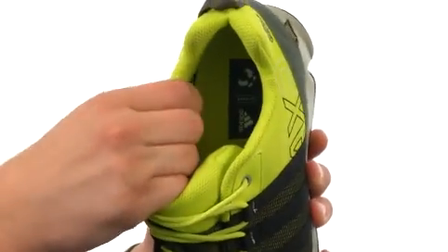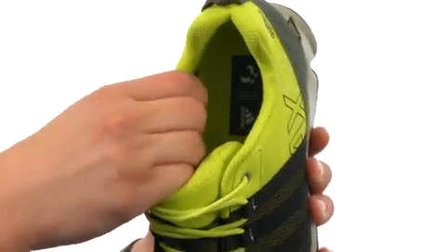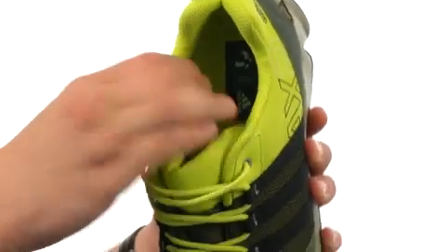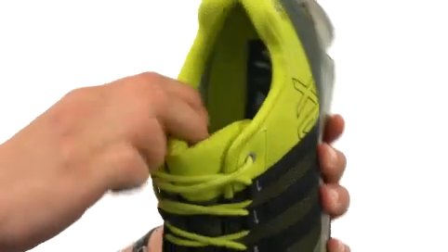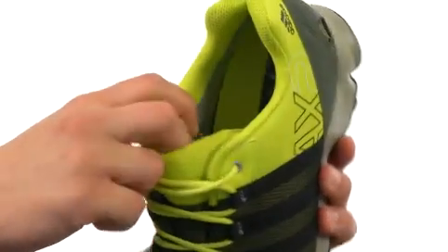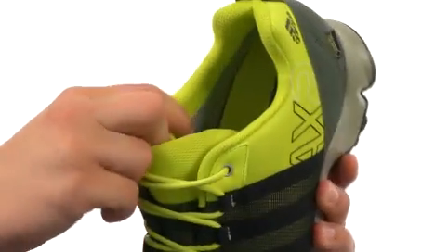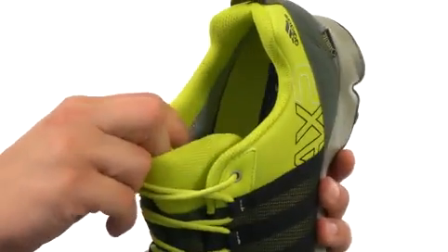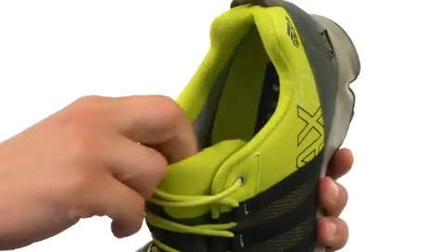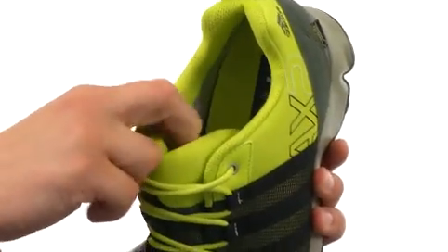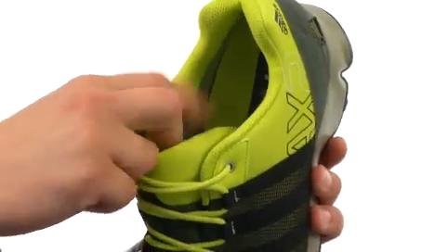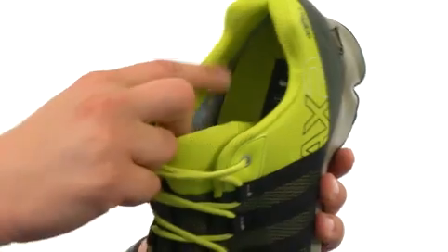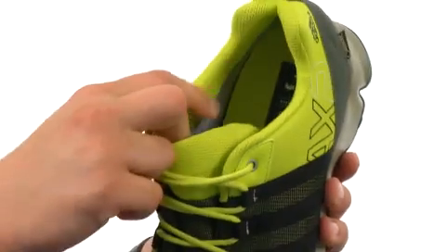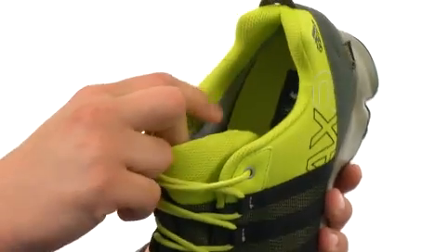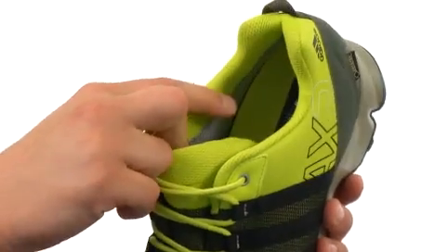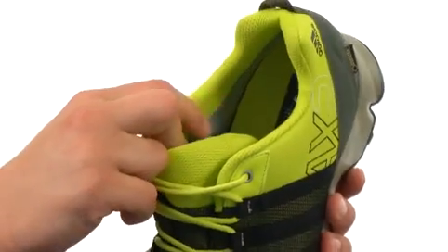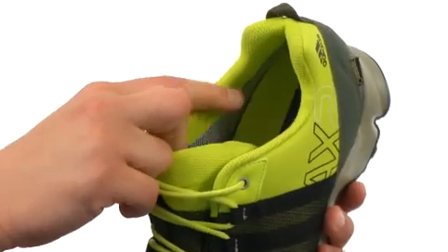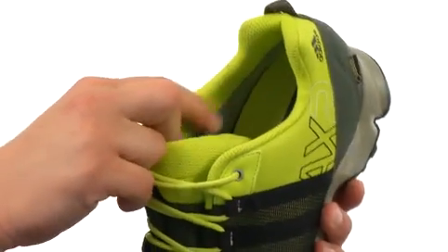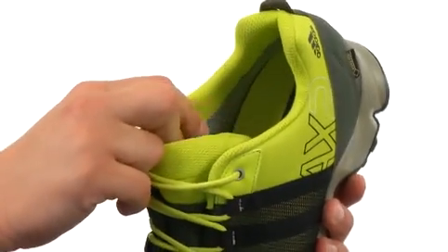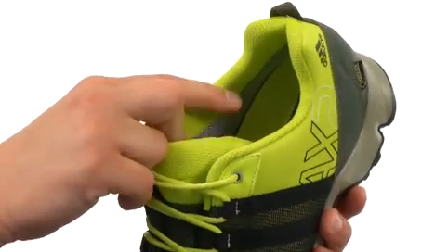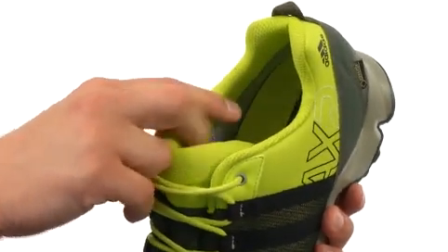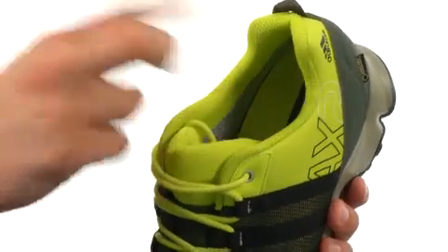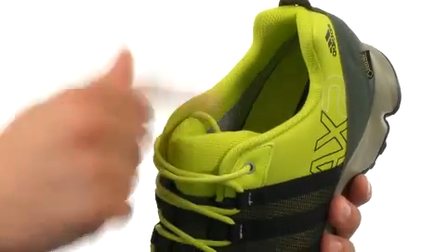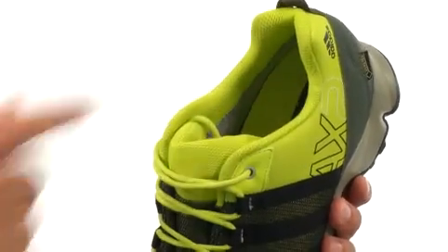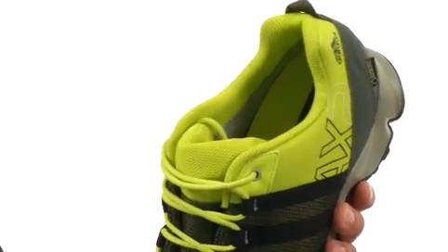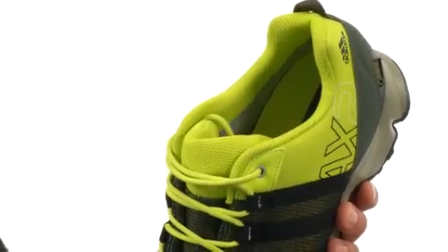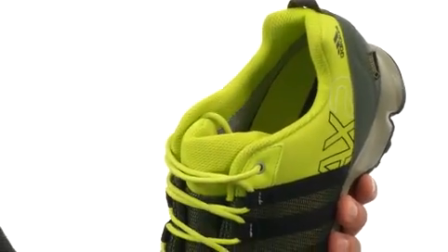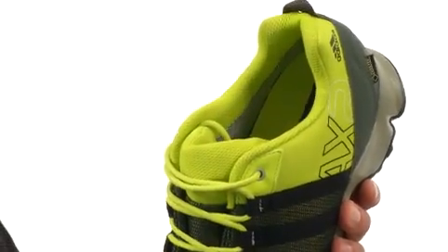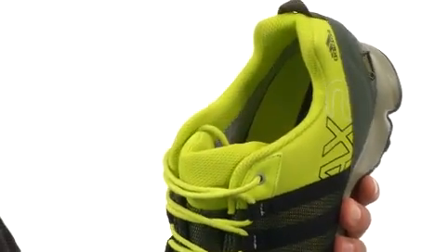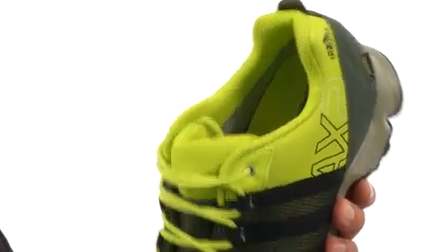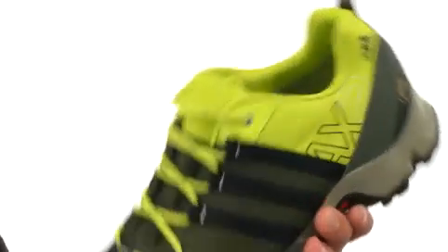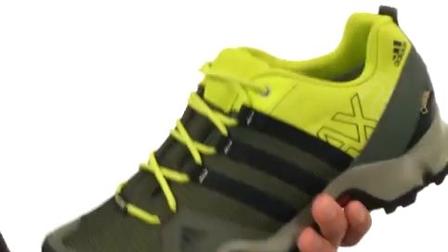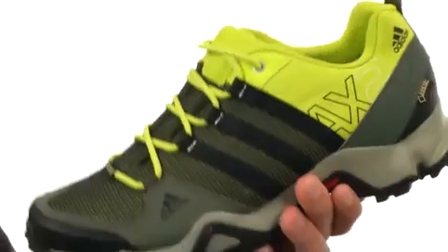Plush tongue and collar on the inside with a breathable fabric lining to give you a great in-shoe feel.